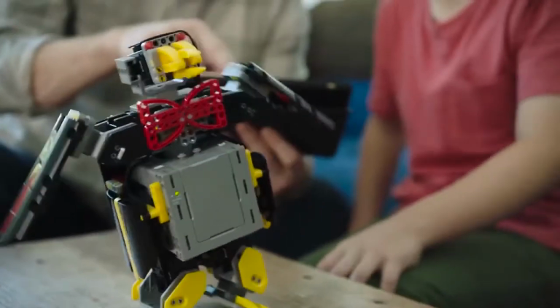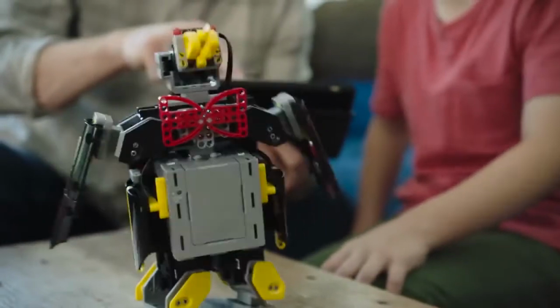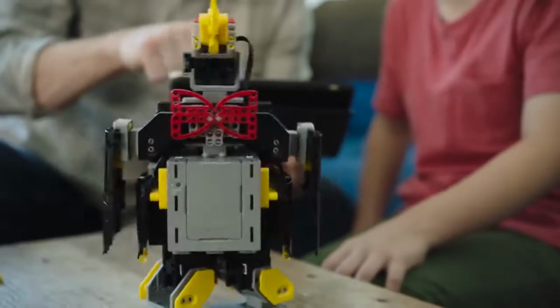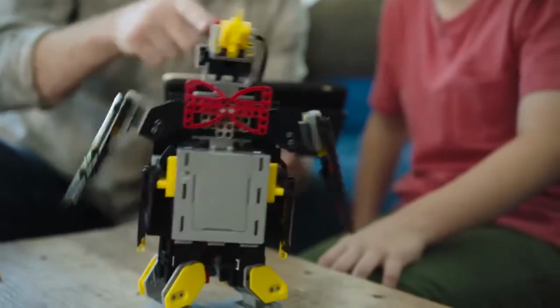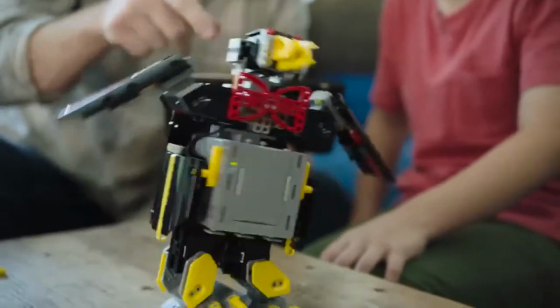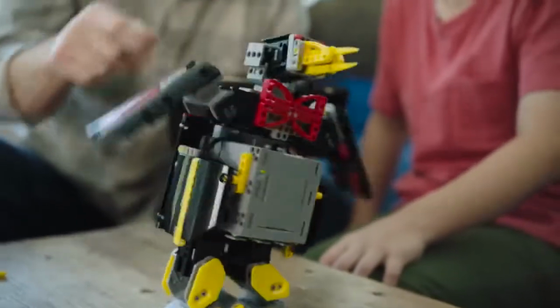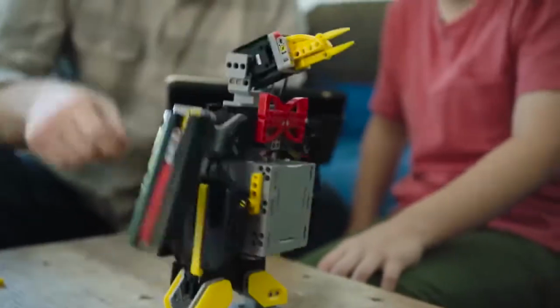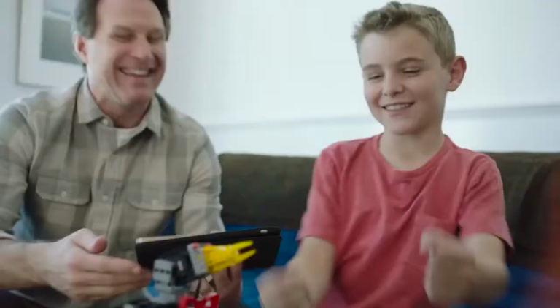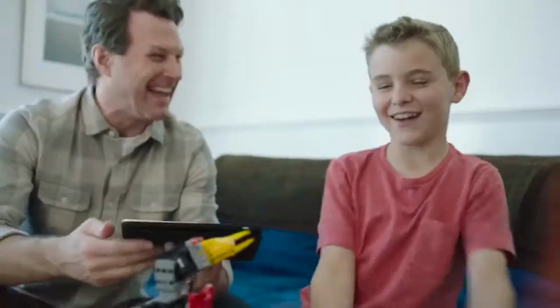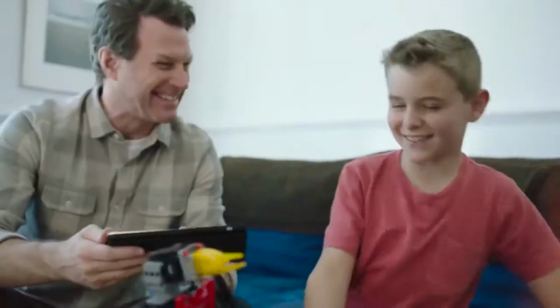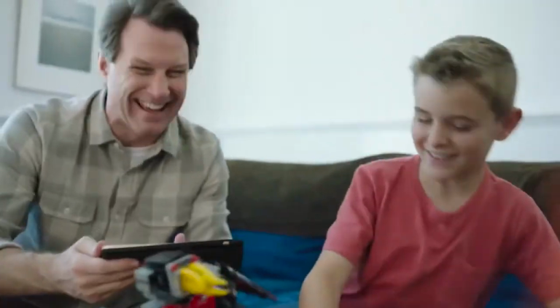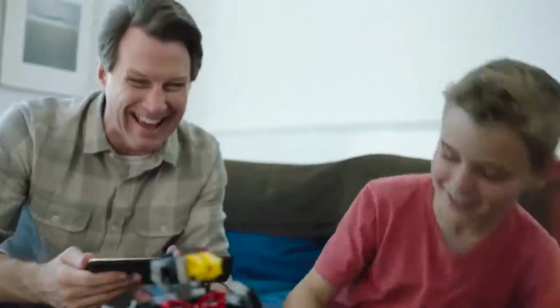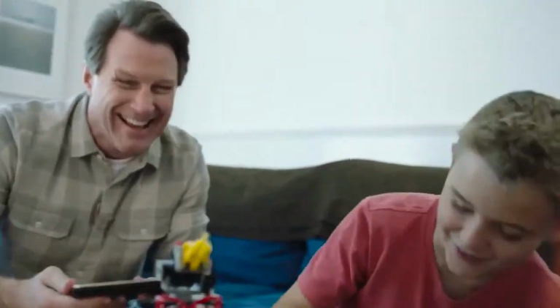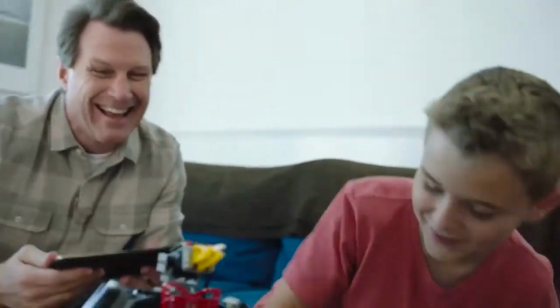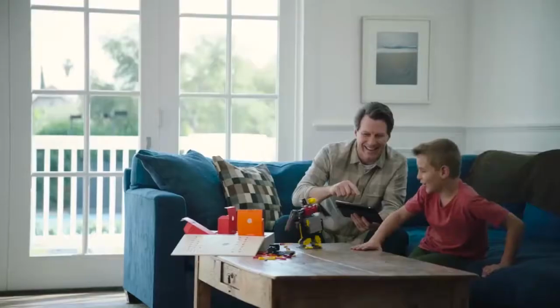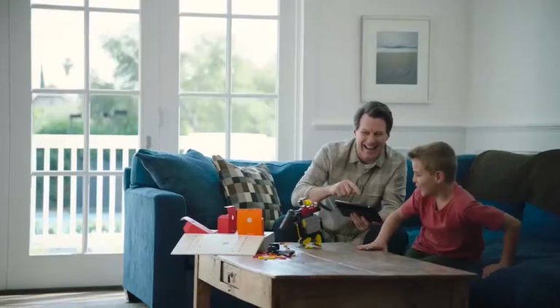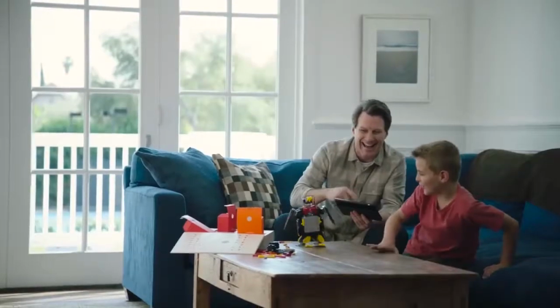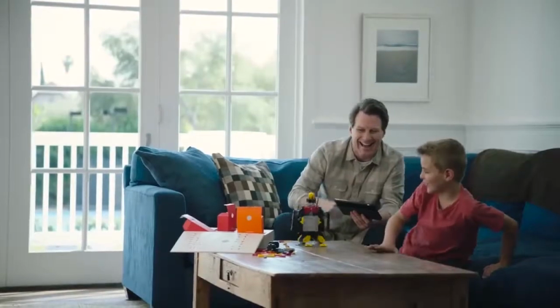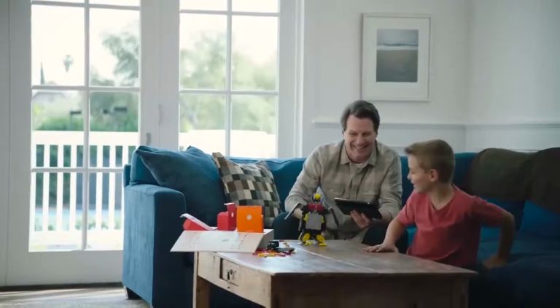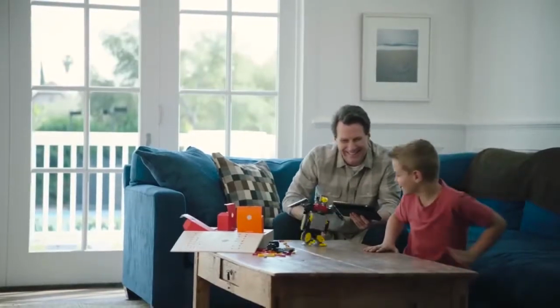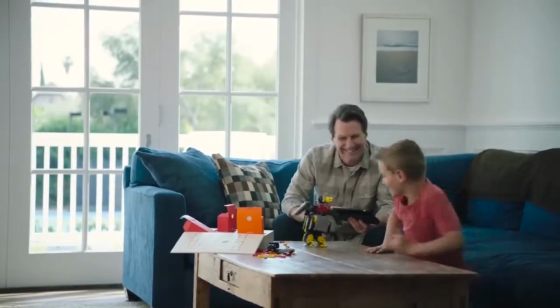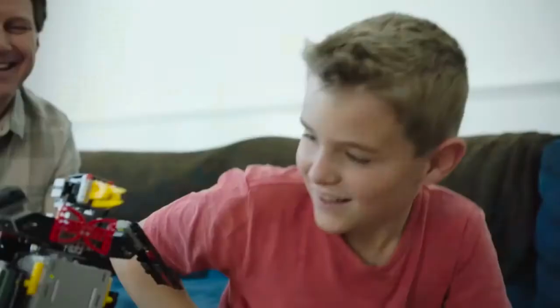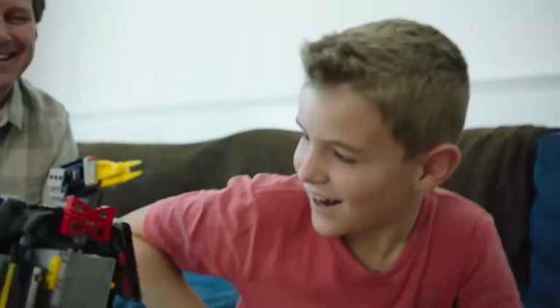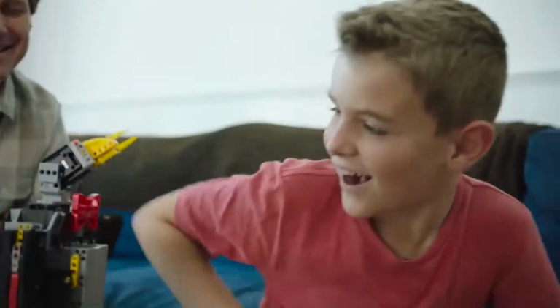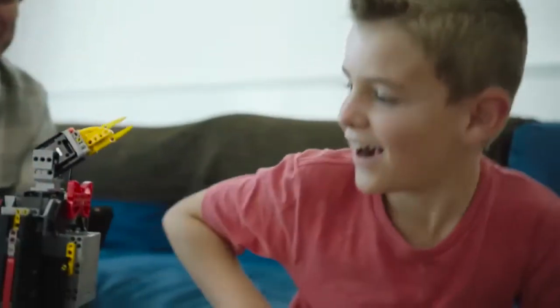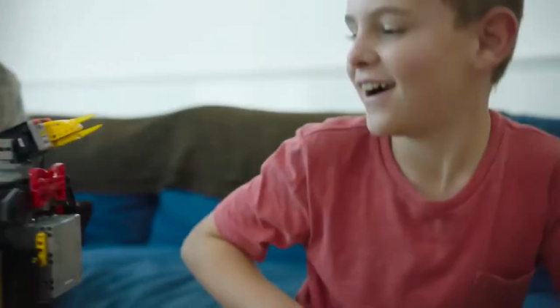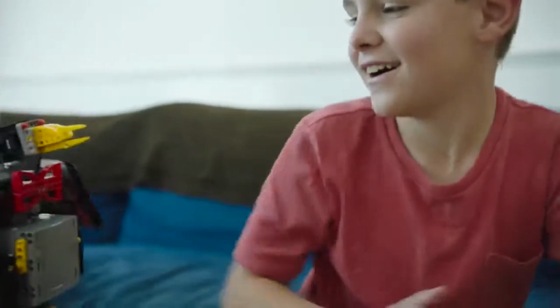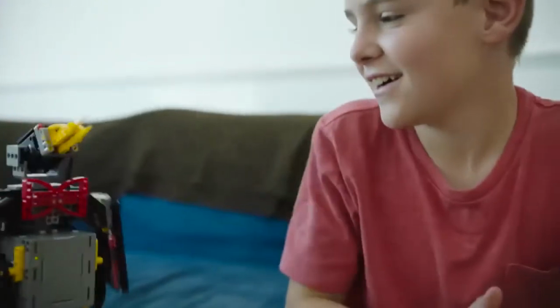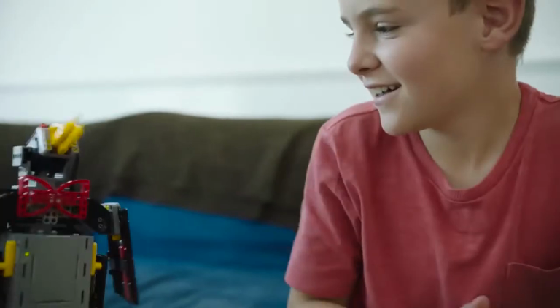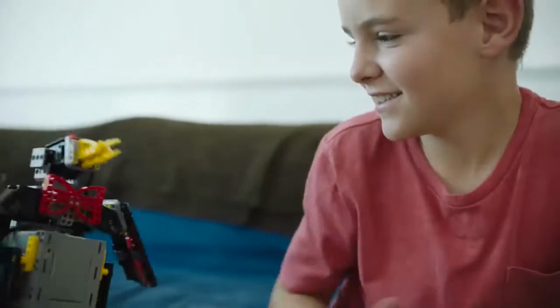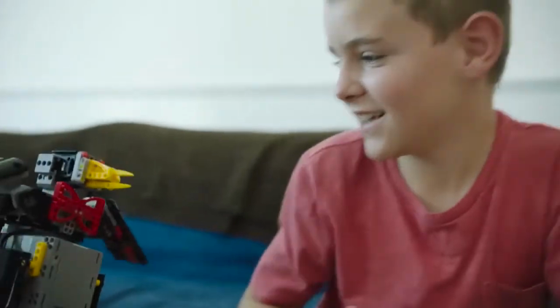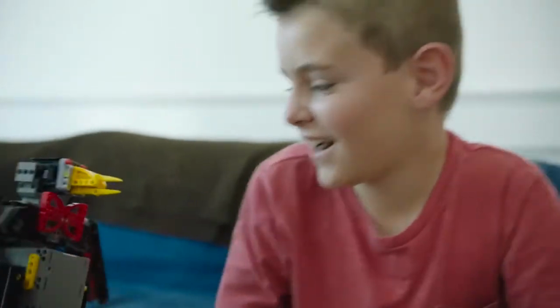Whoa! That's awesome! Look at that! Pretty cool, huh? Yeah.